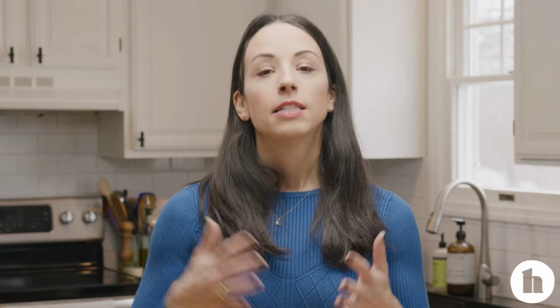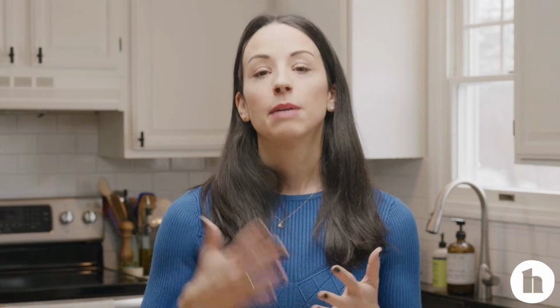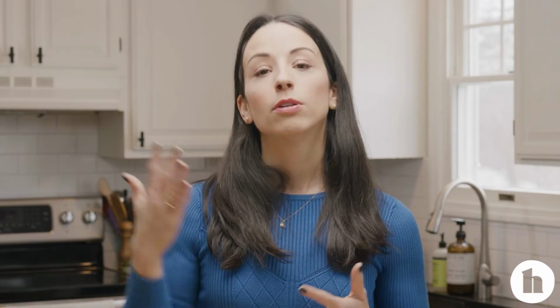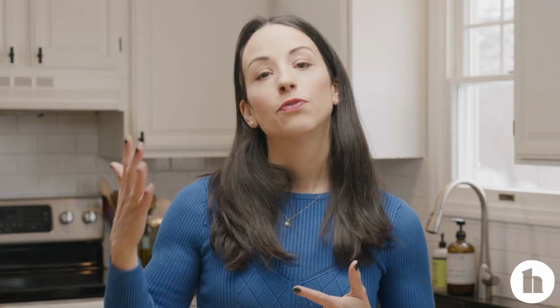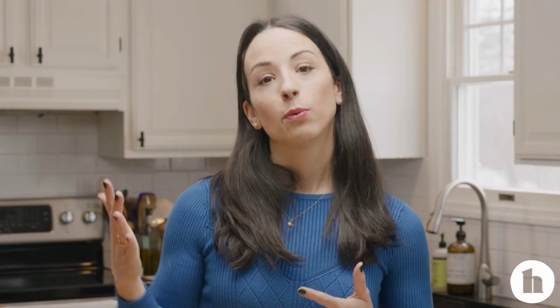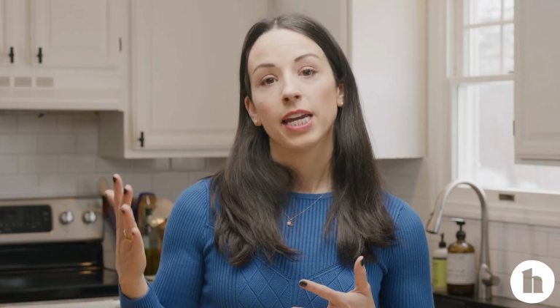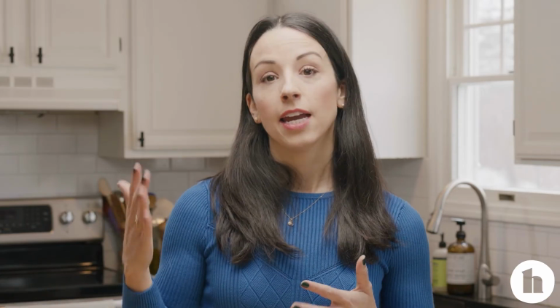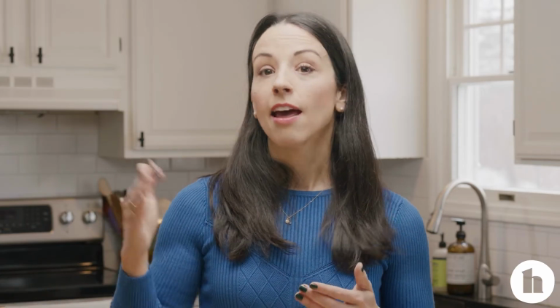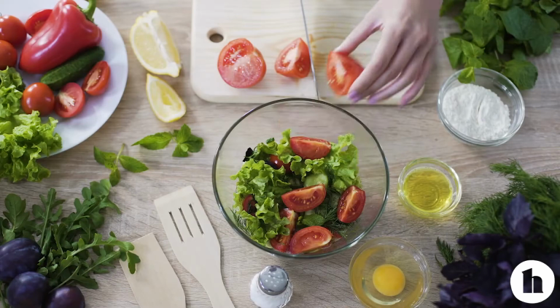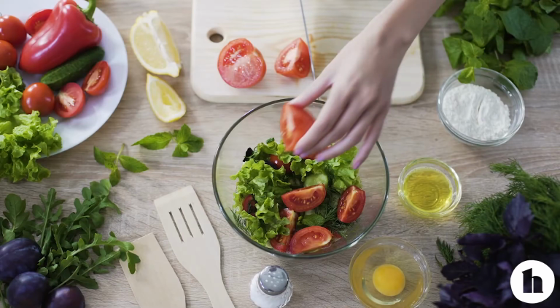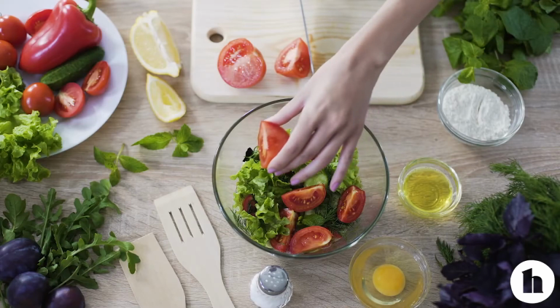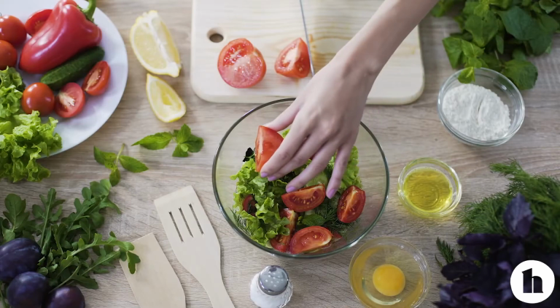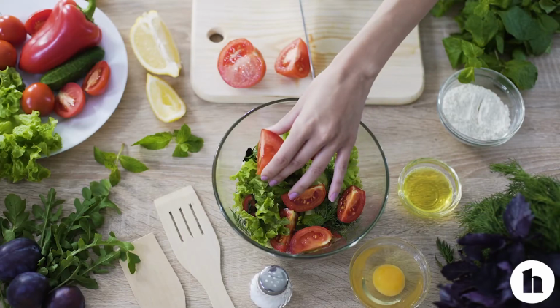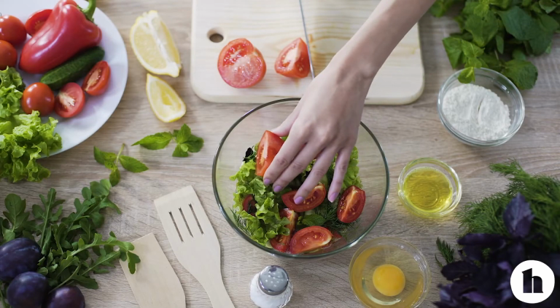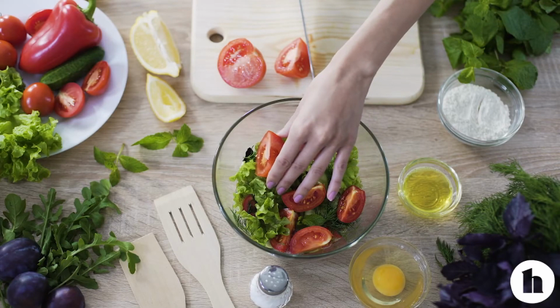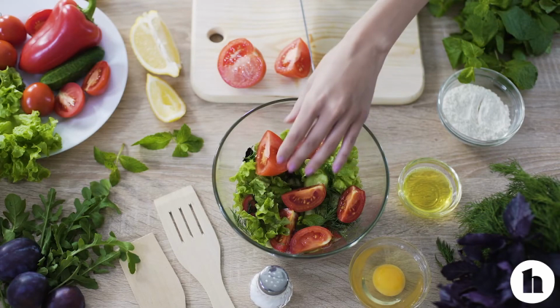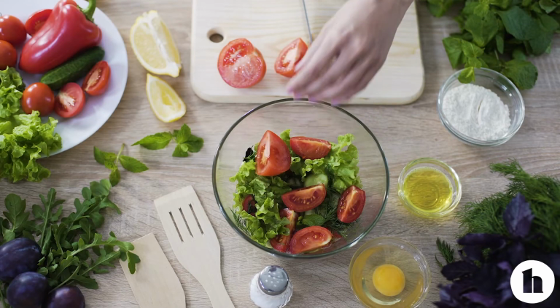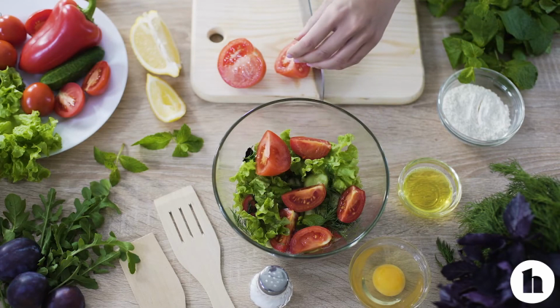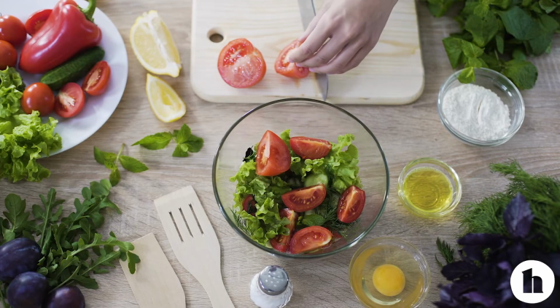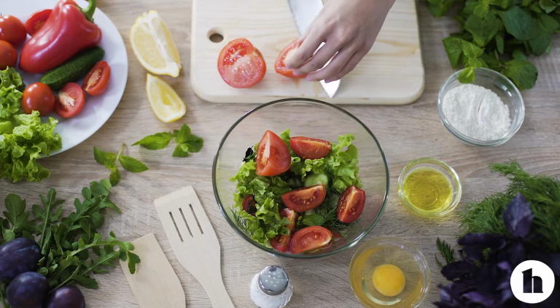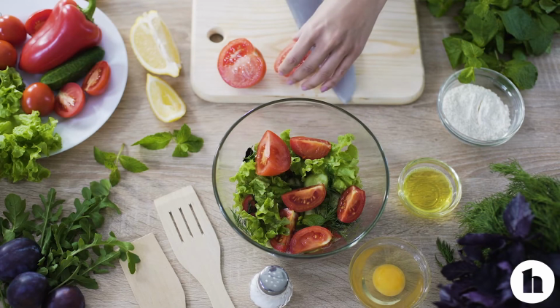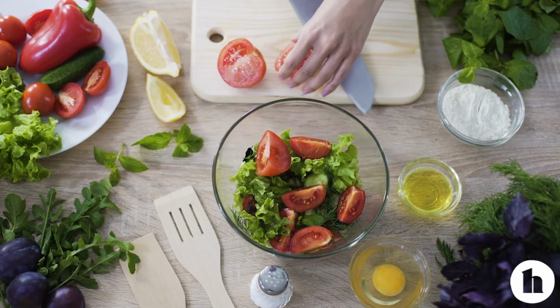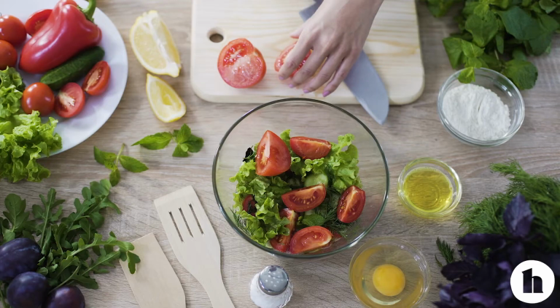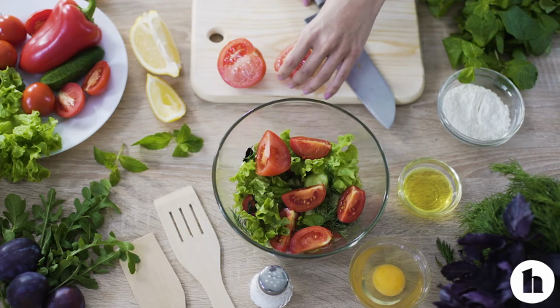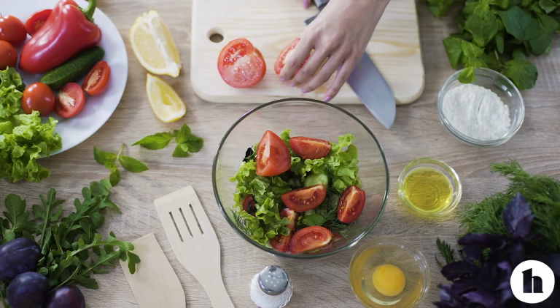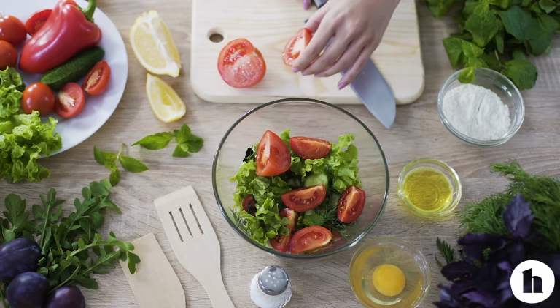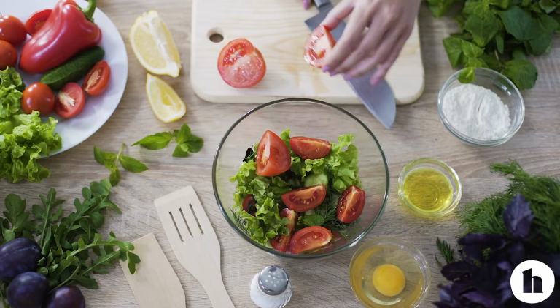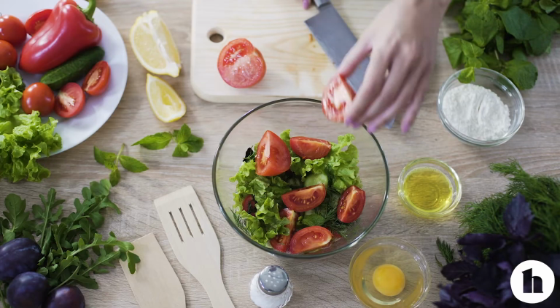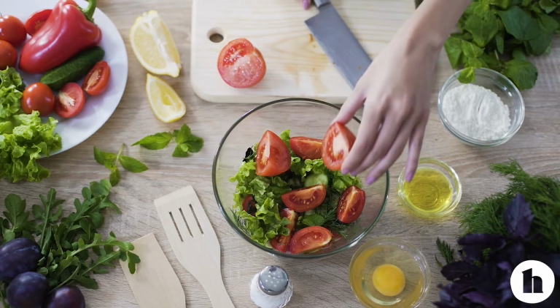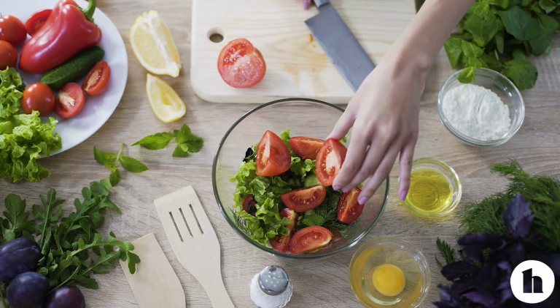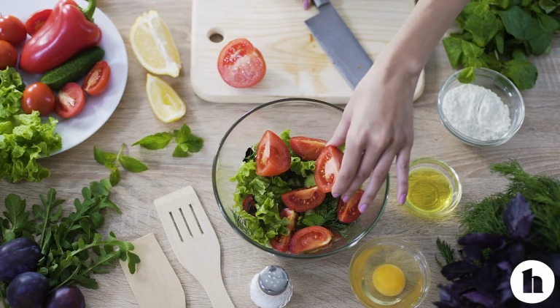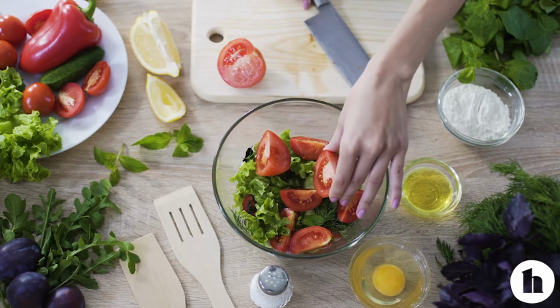The same goes for weight gain — adding a little bit more than you need and over time seeing the results you're looking for.